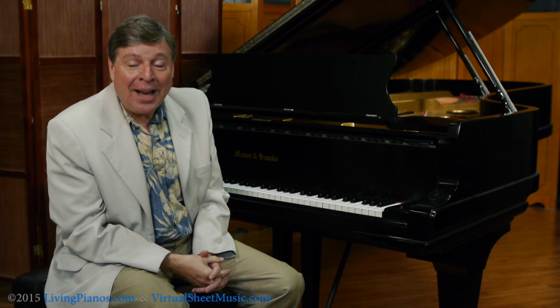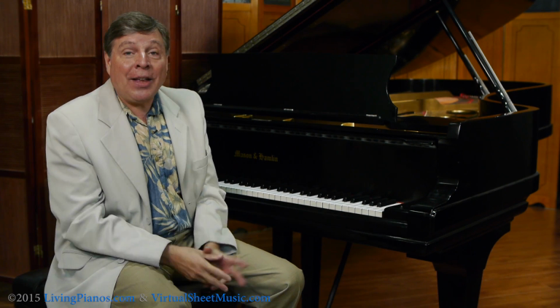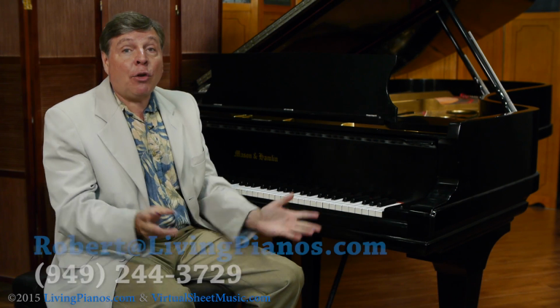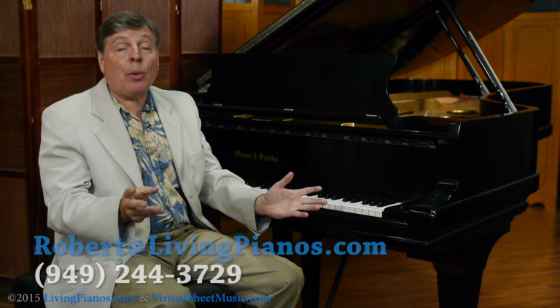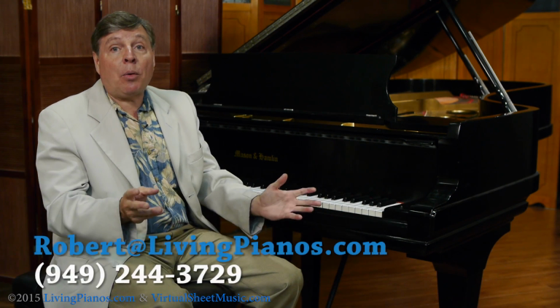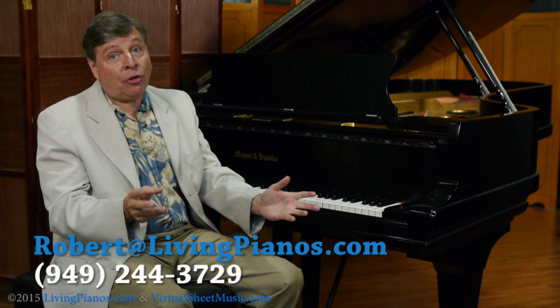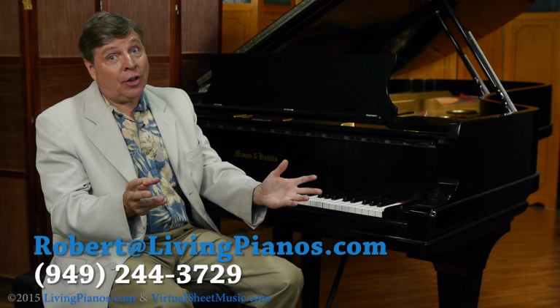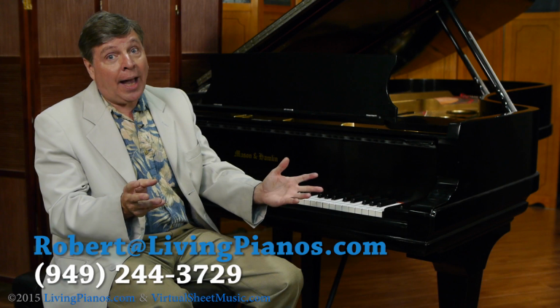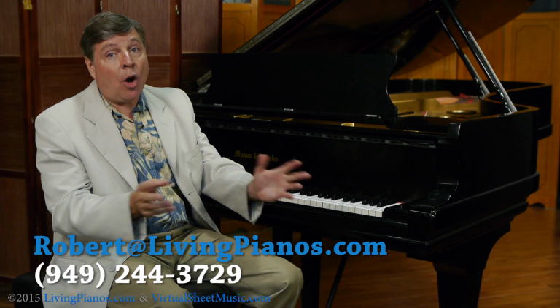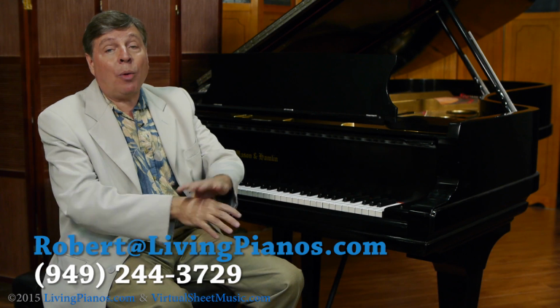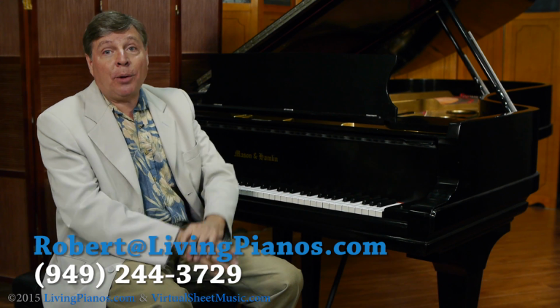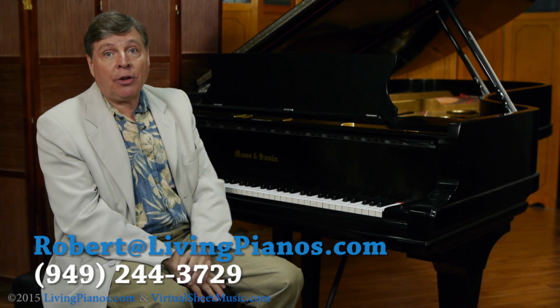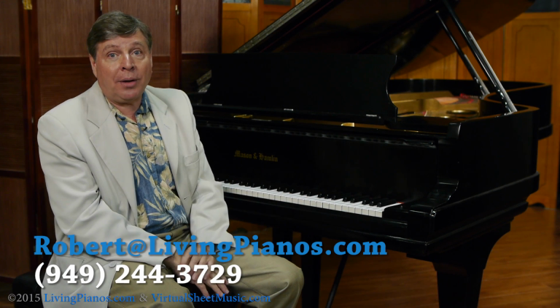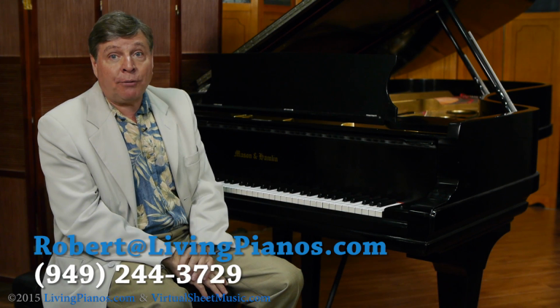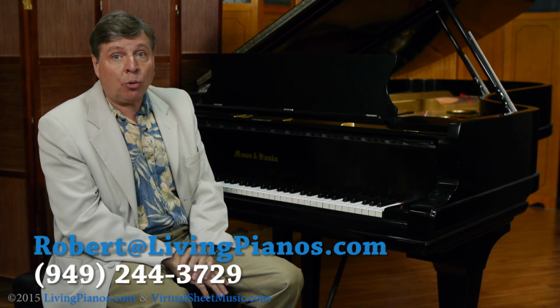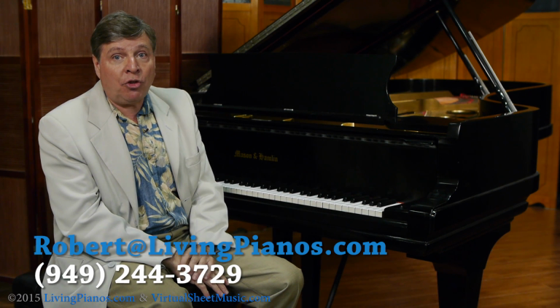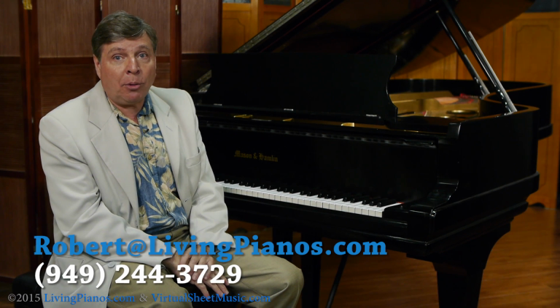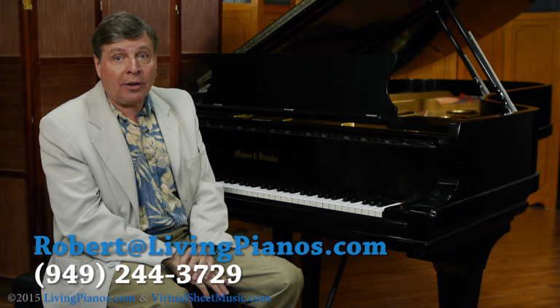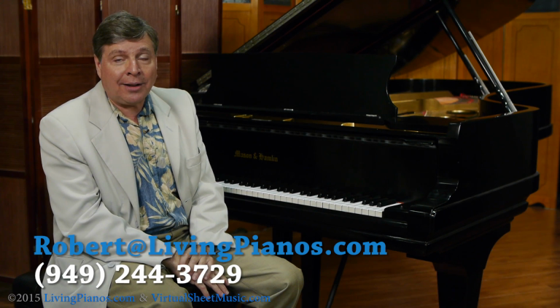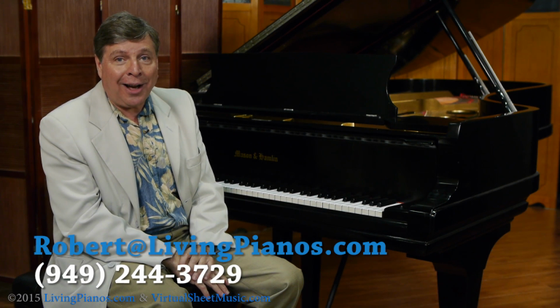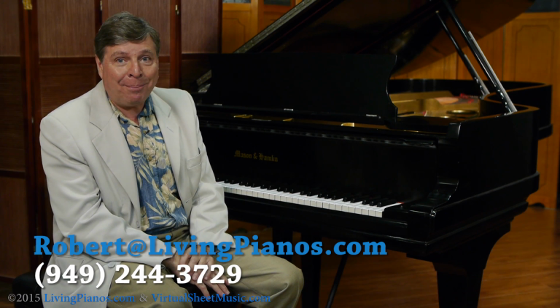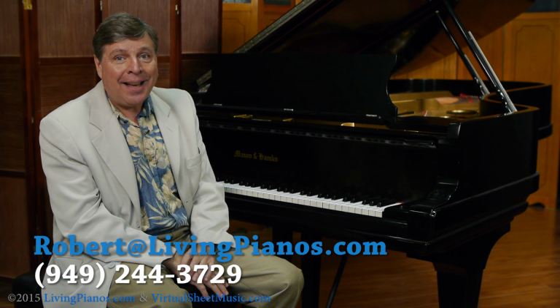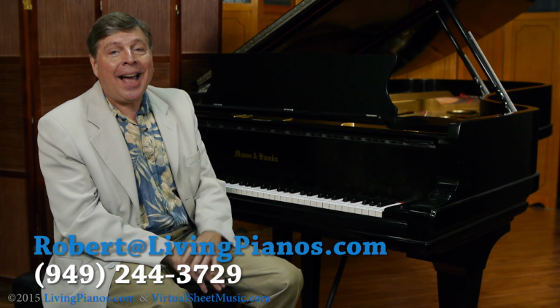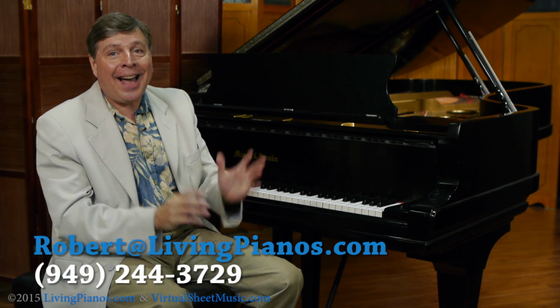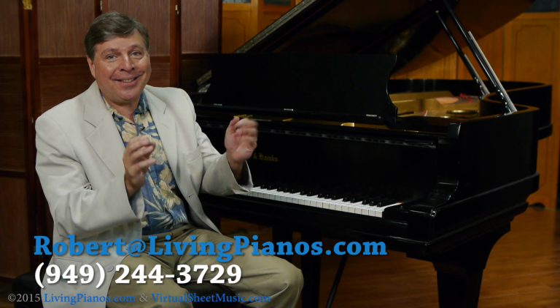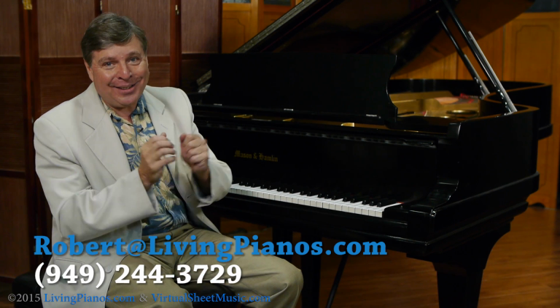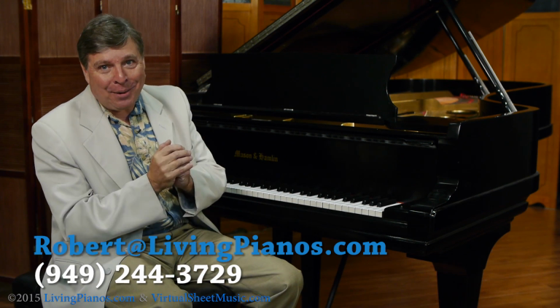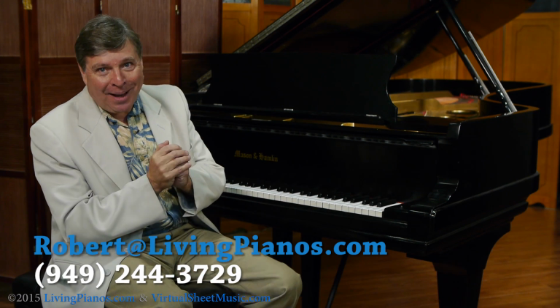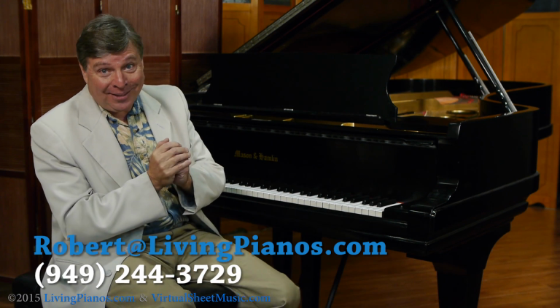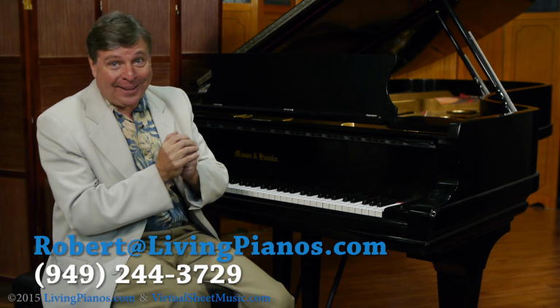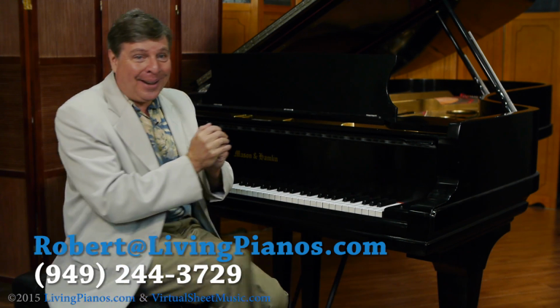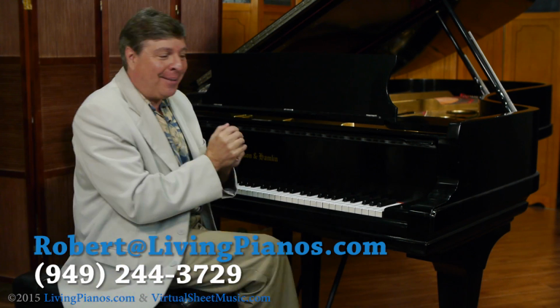Thanks for the great questions. Again, Robert Estrin at VirtualSheetMusic.com and LivingPianos.com.